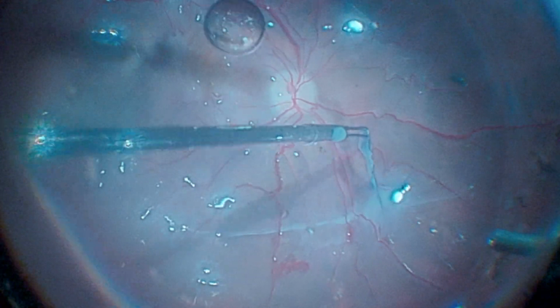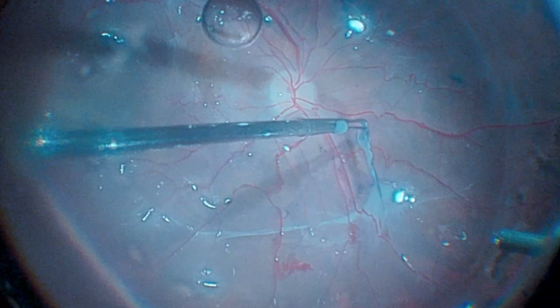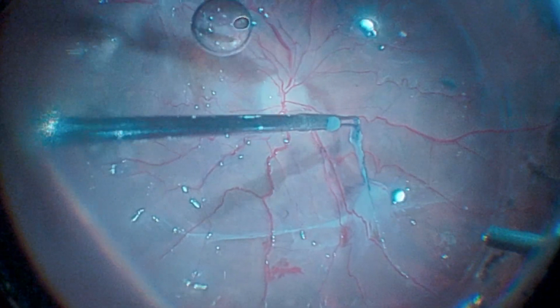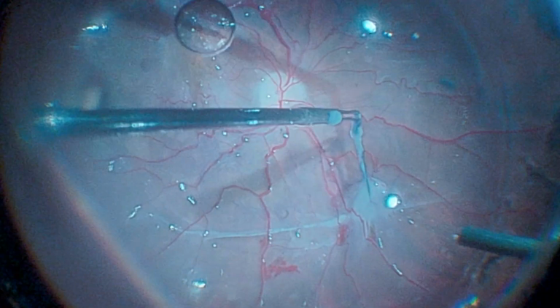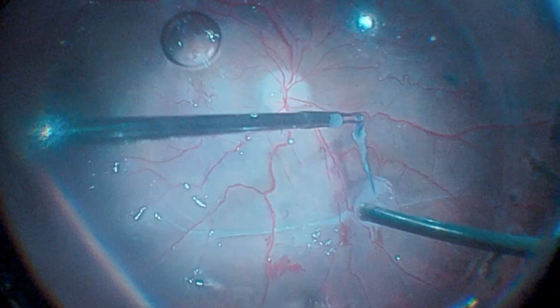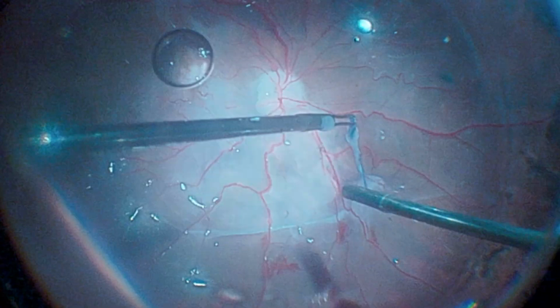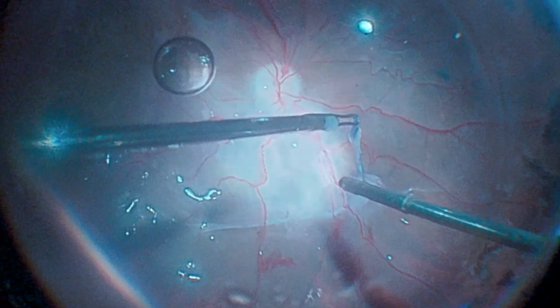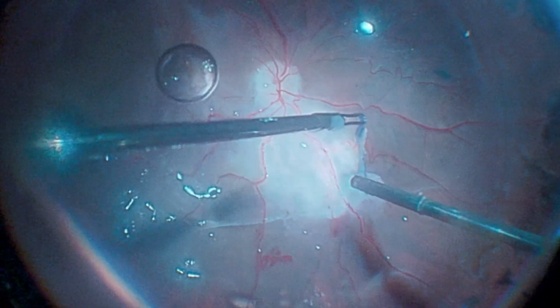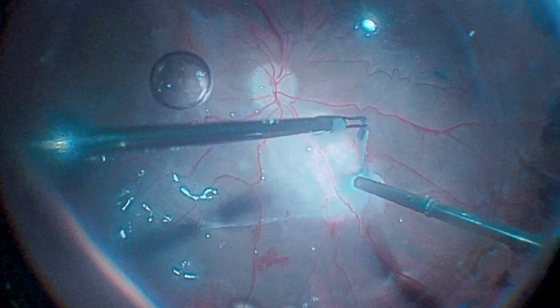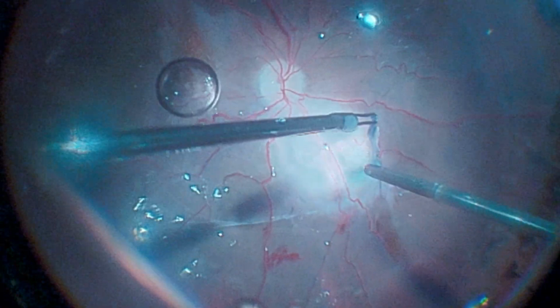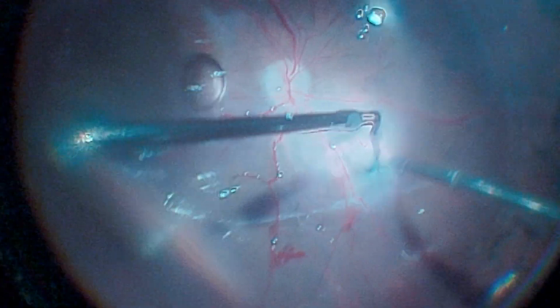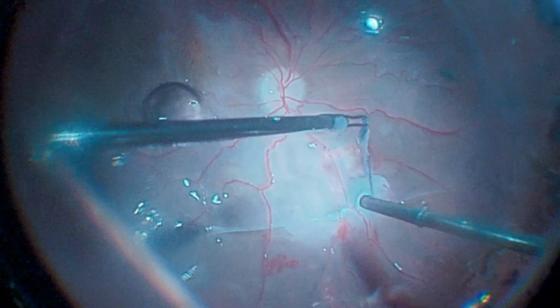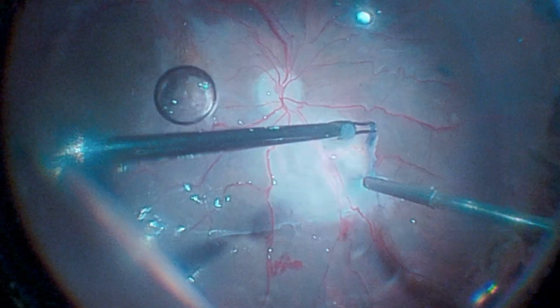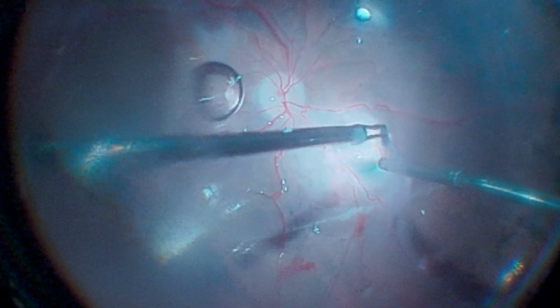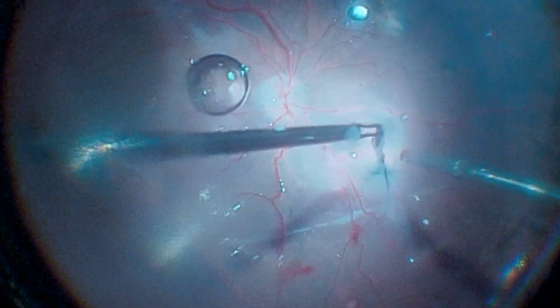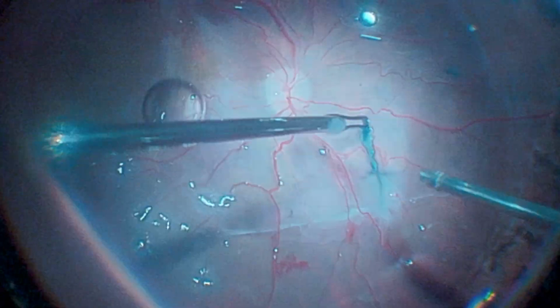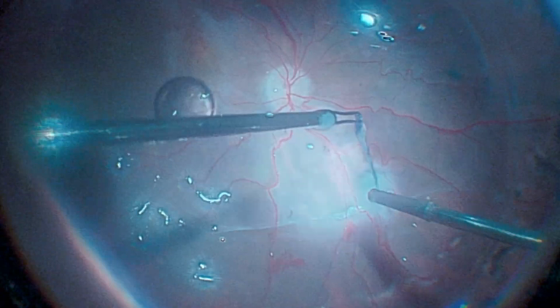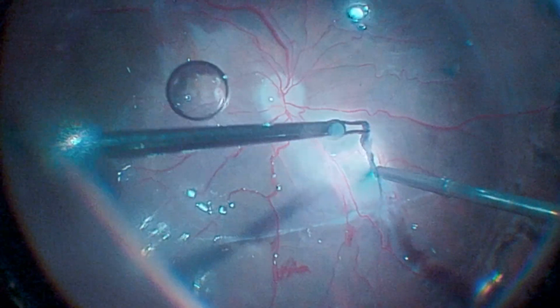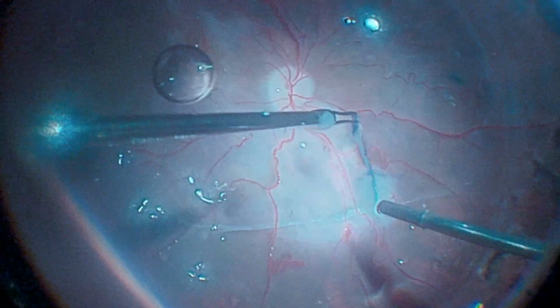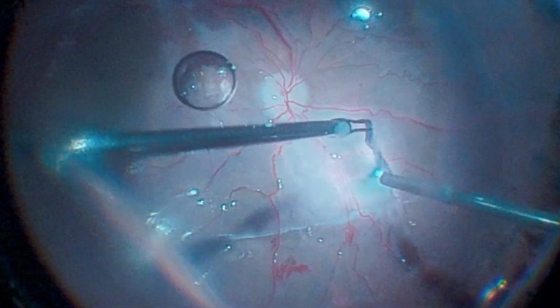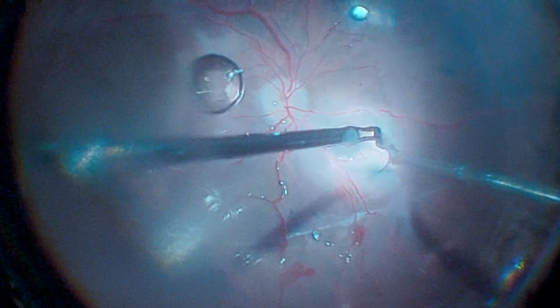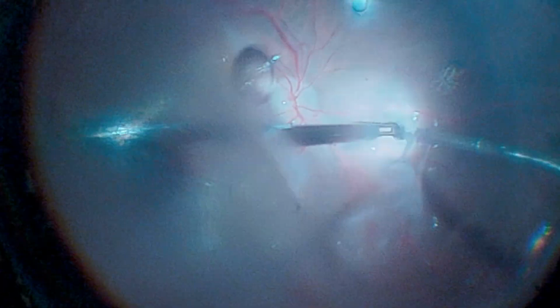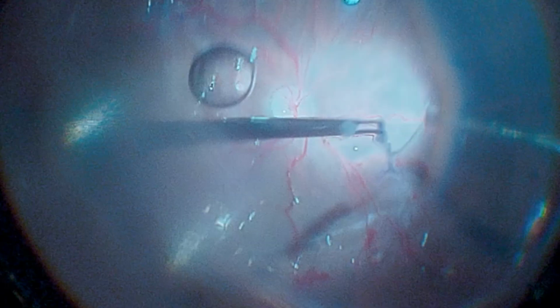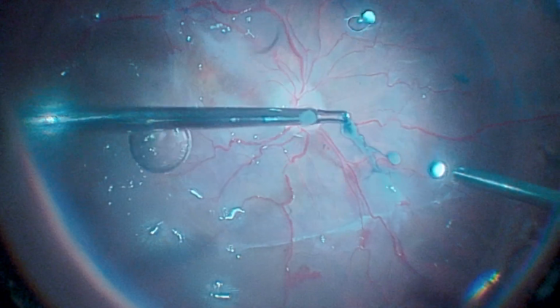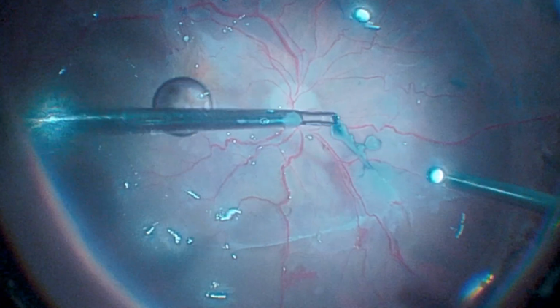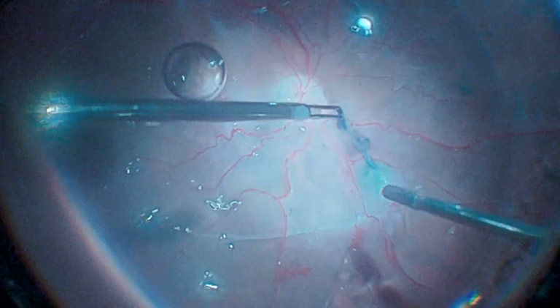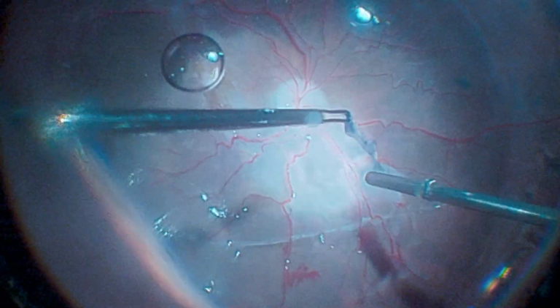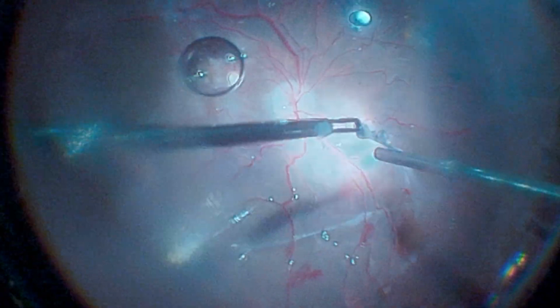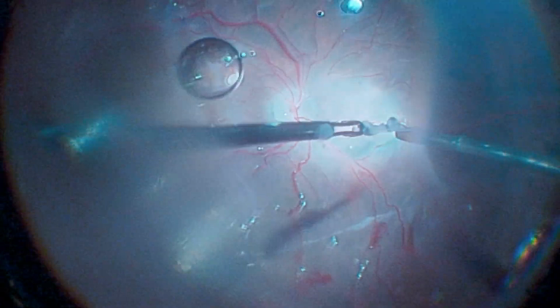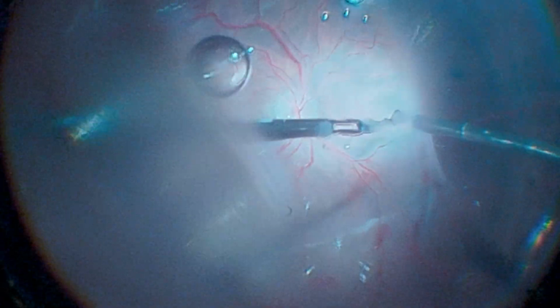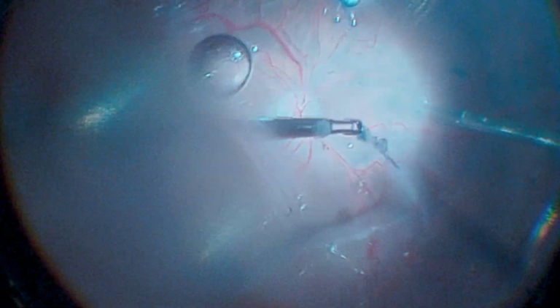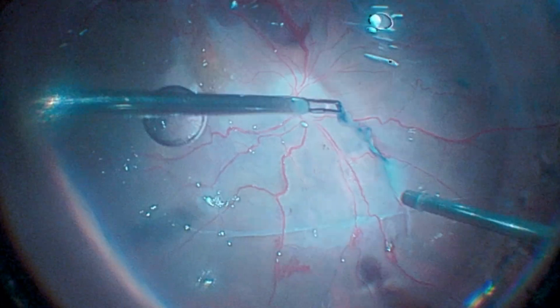We can also use a bimanual technique to remove the more adherent membranes, in this case with forceps and the illumination probe.